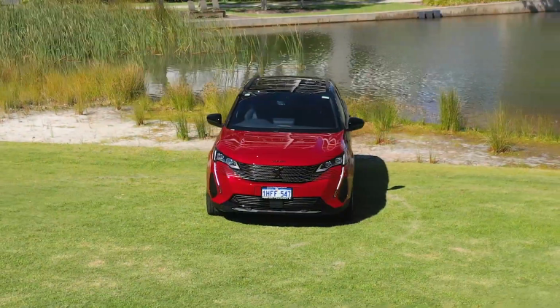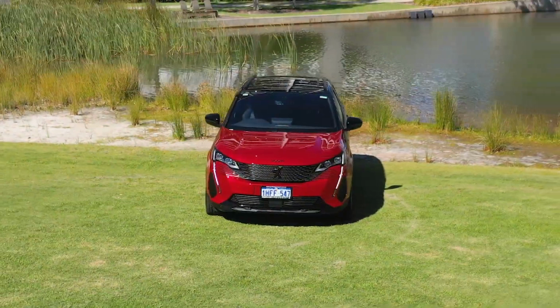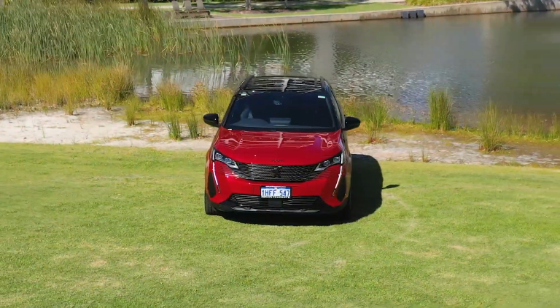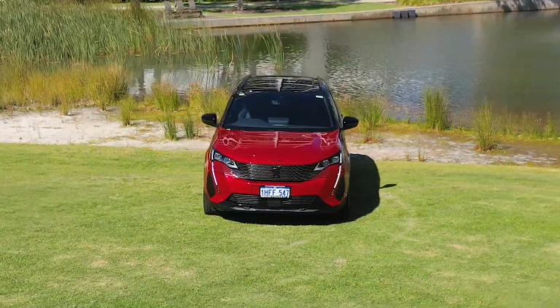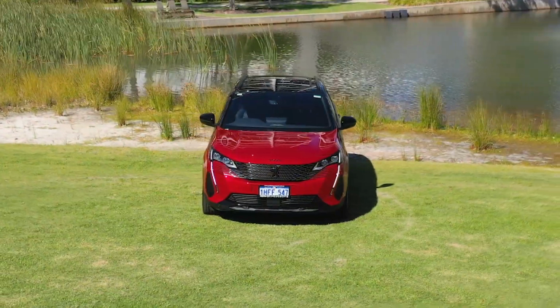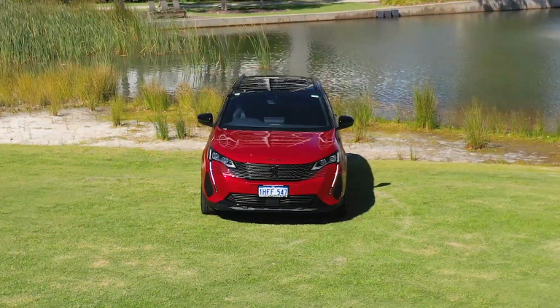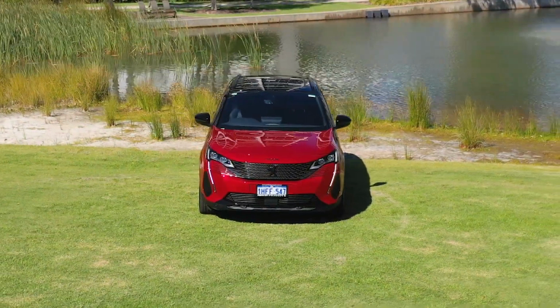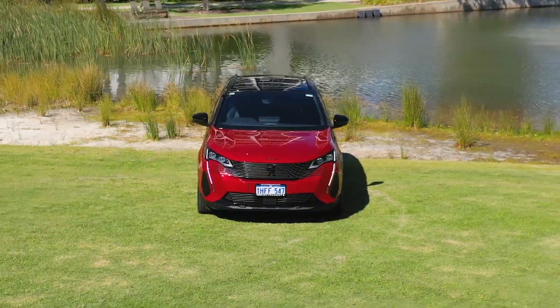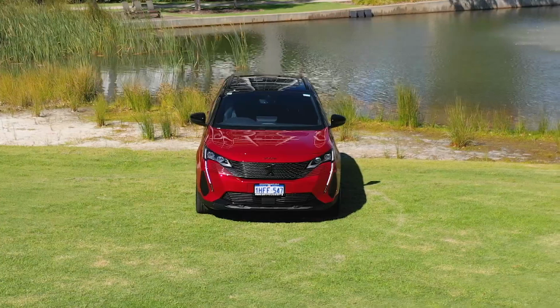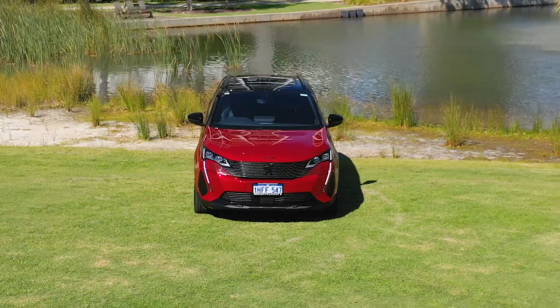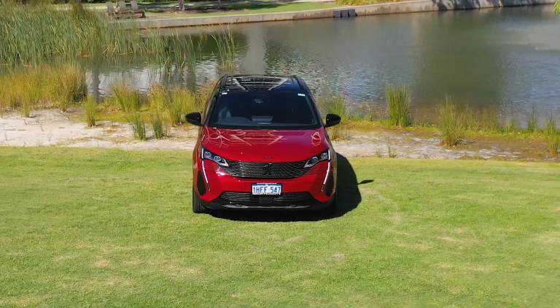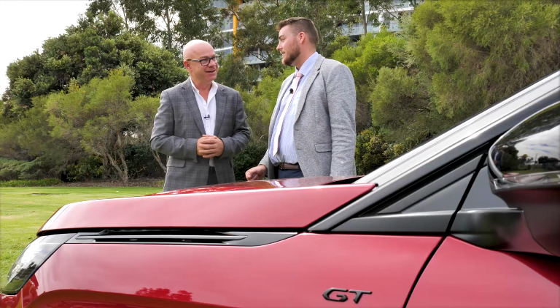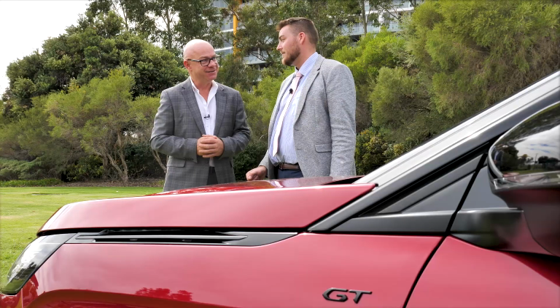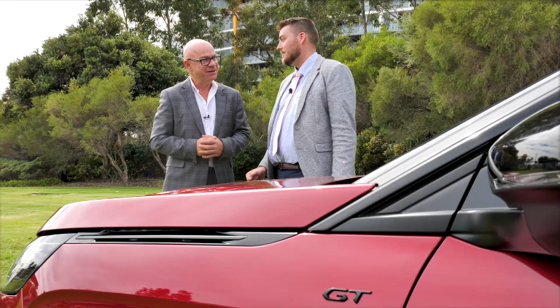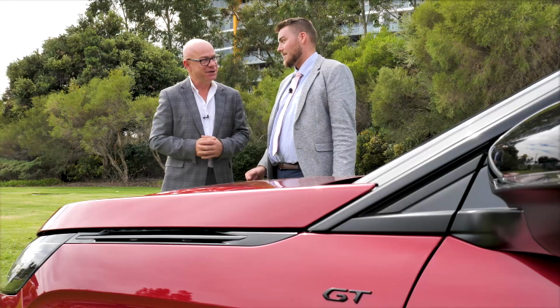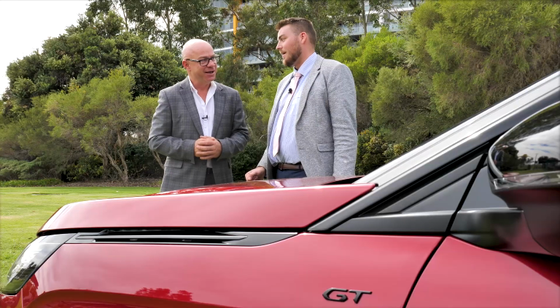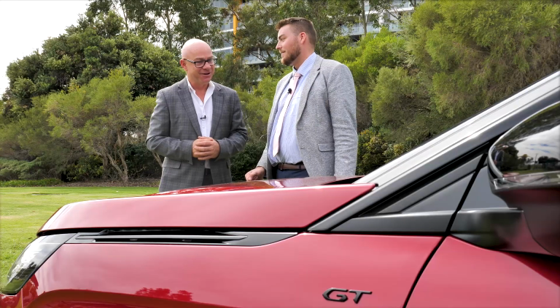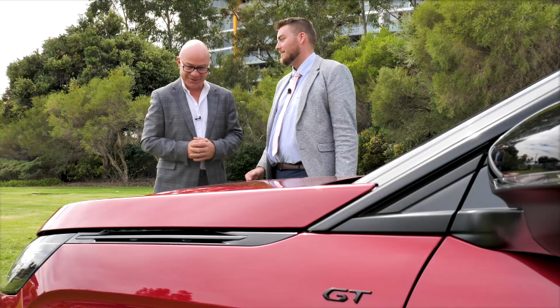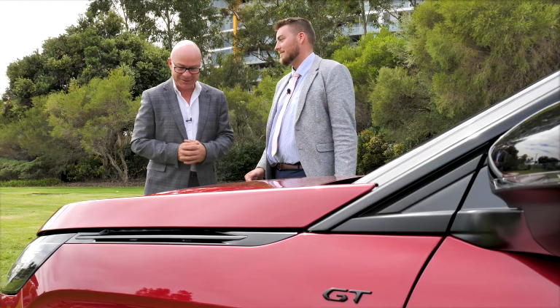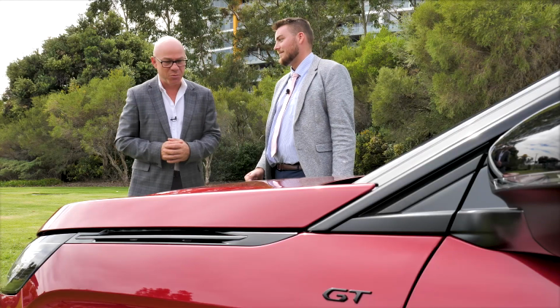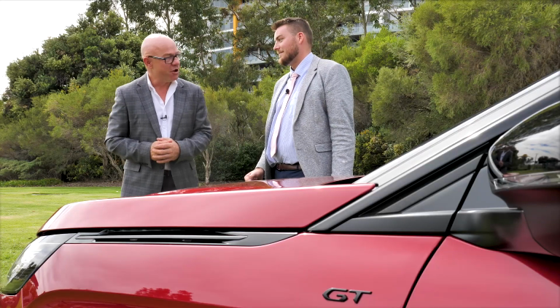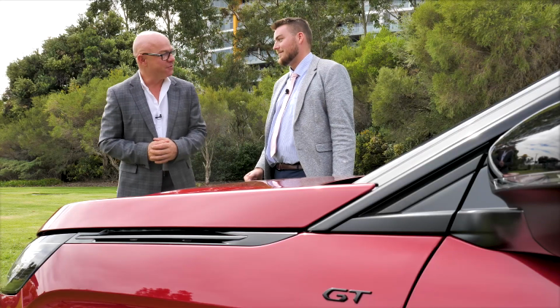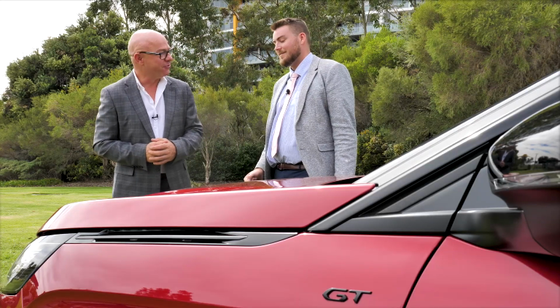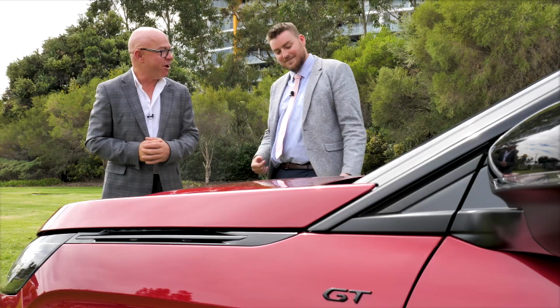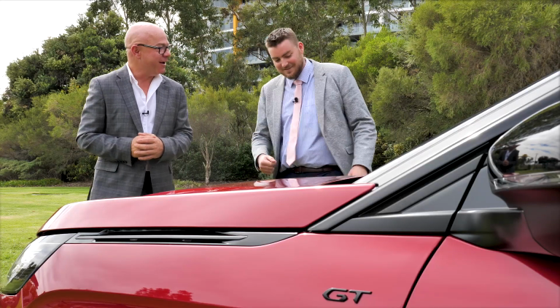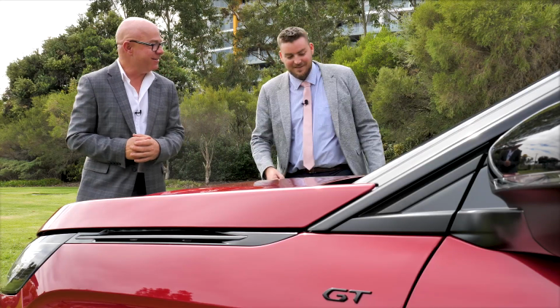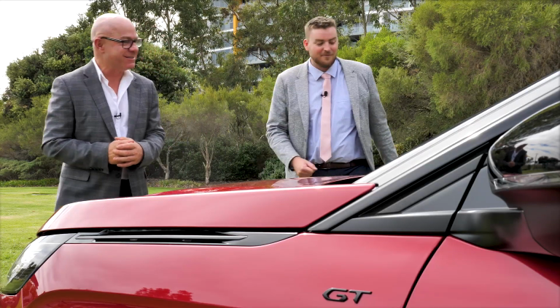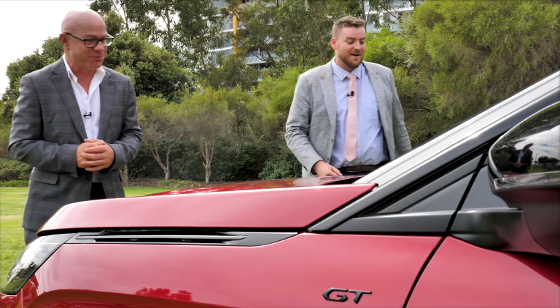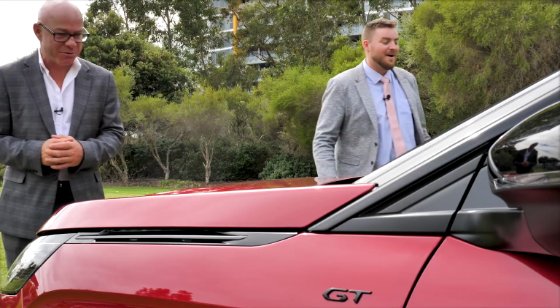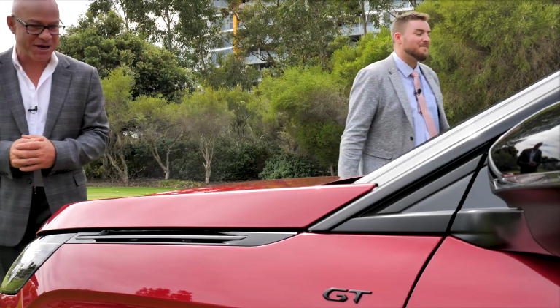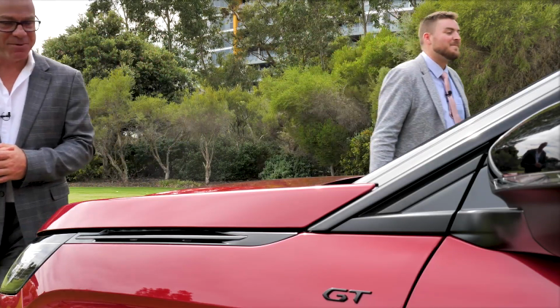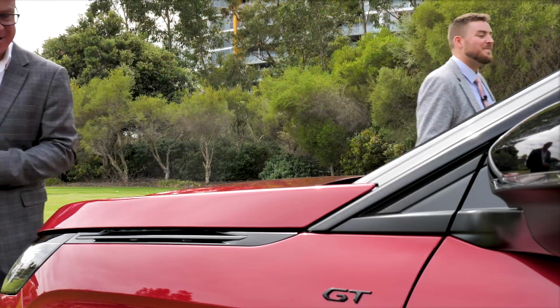It's very sporty to drive too. This is where we go for the drive — this is where we jump in.